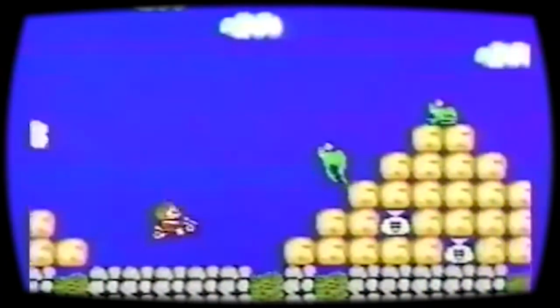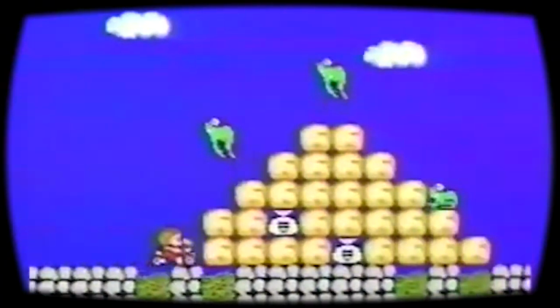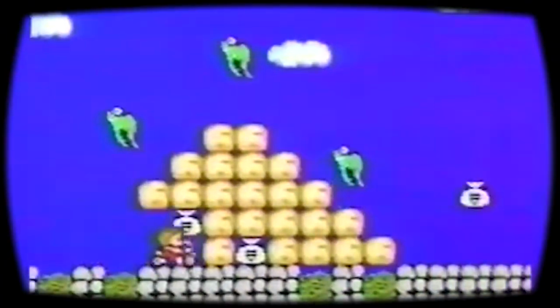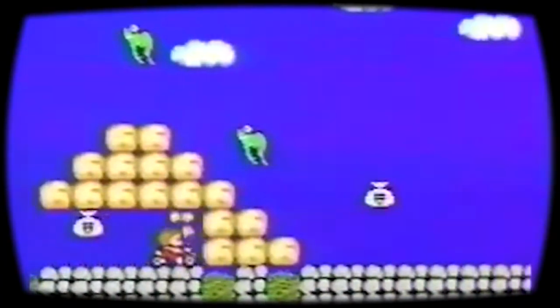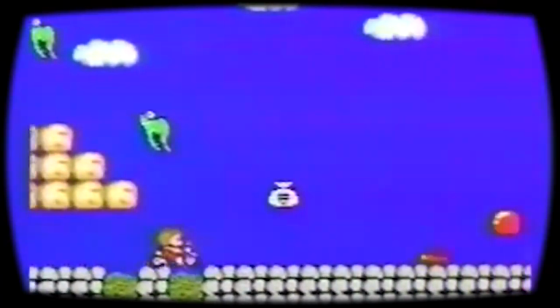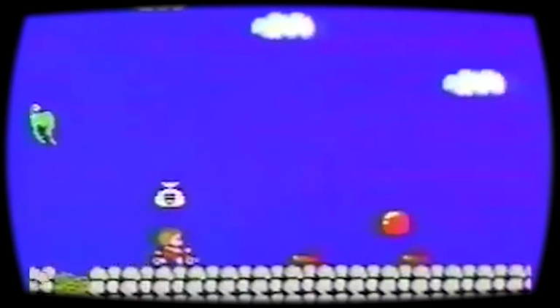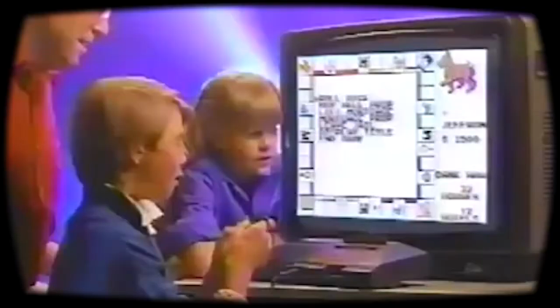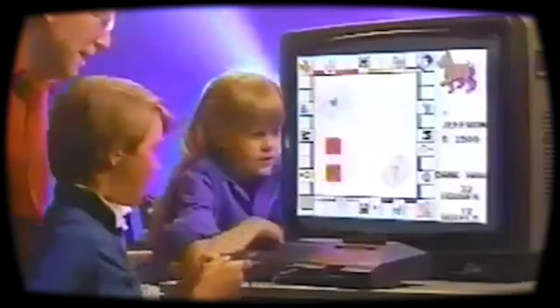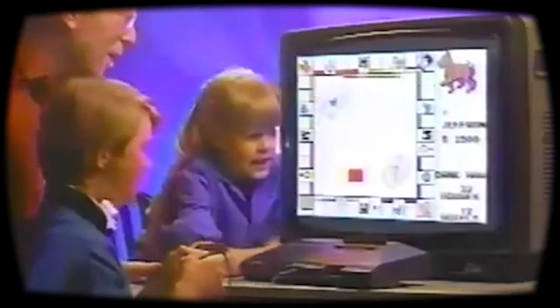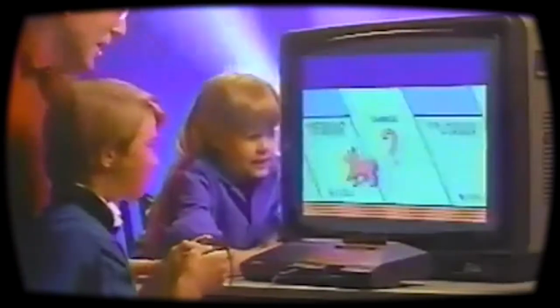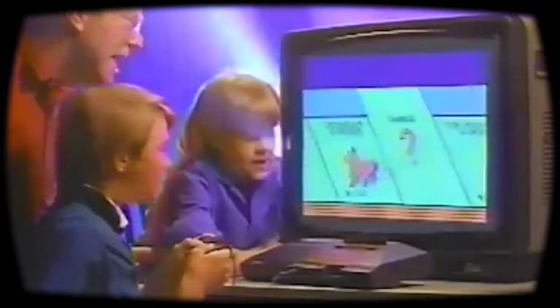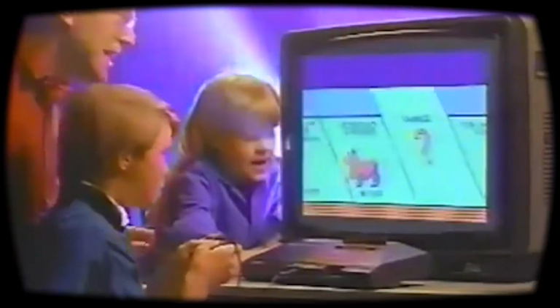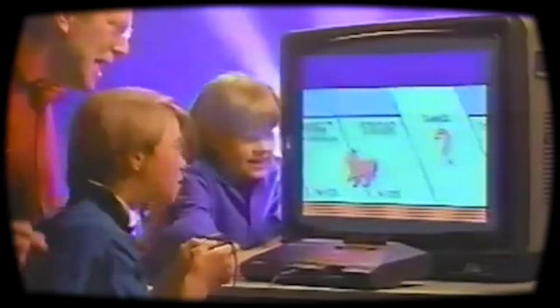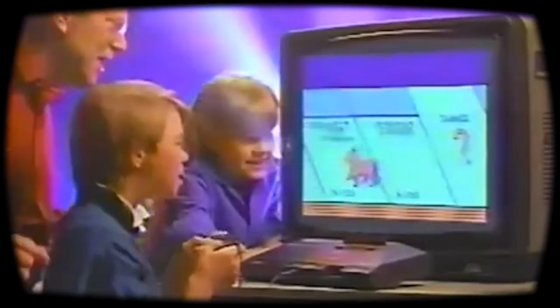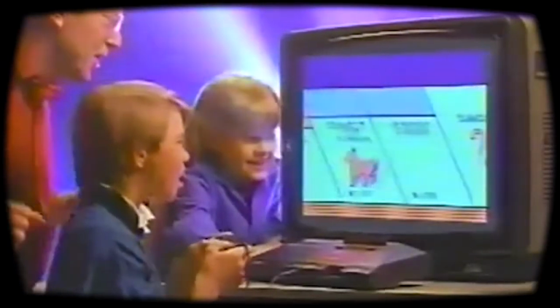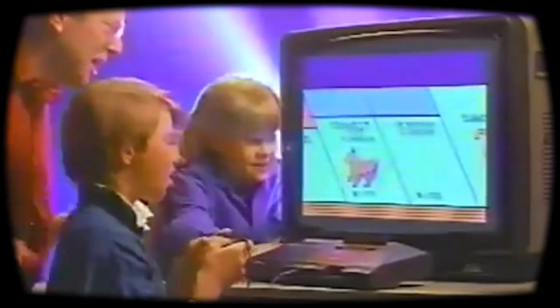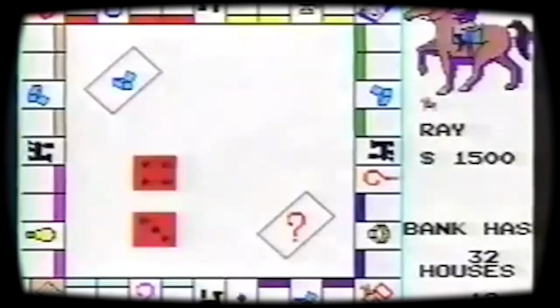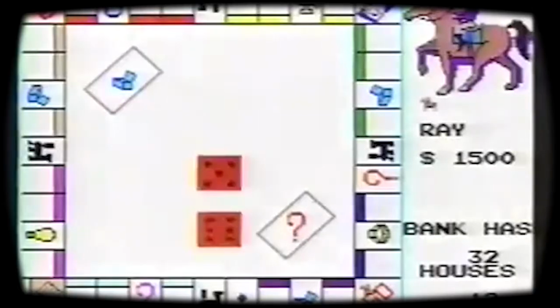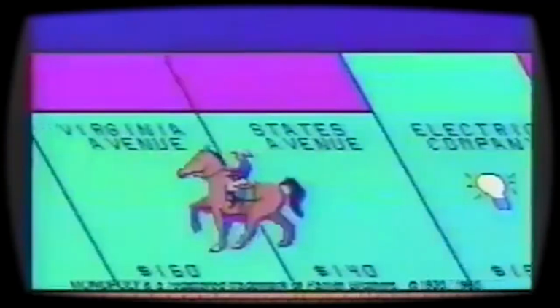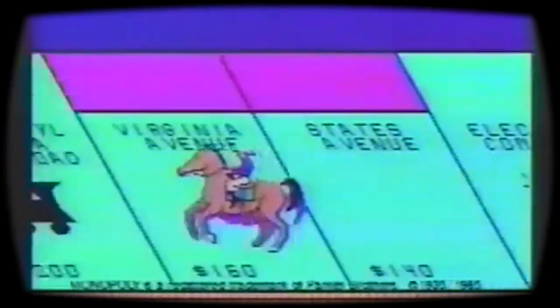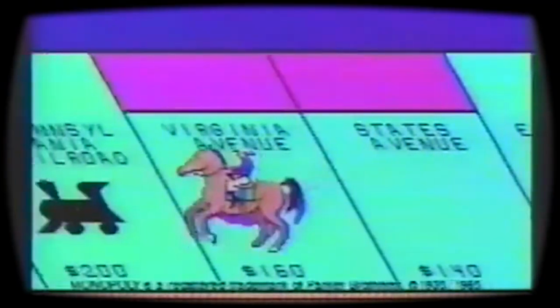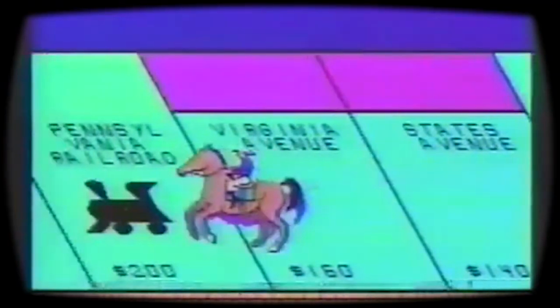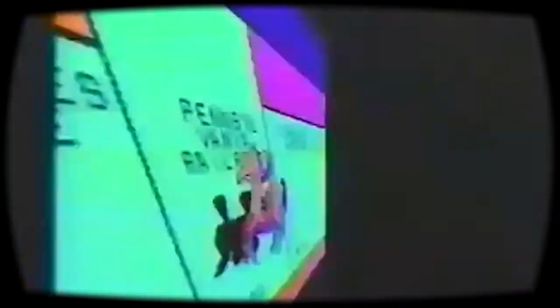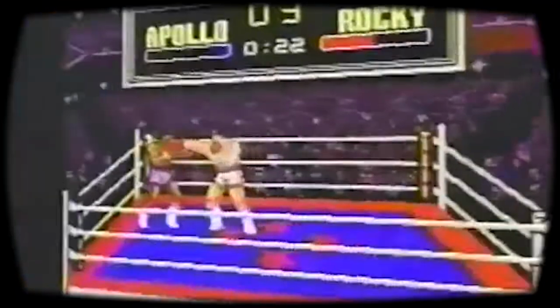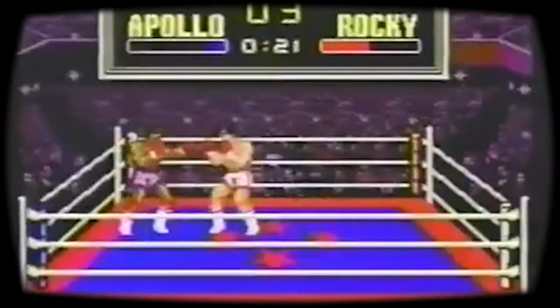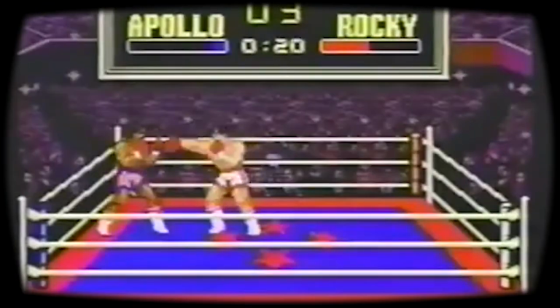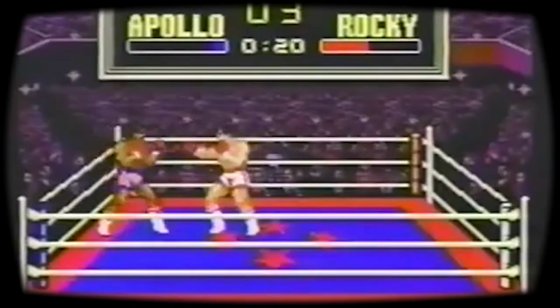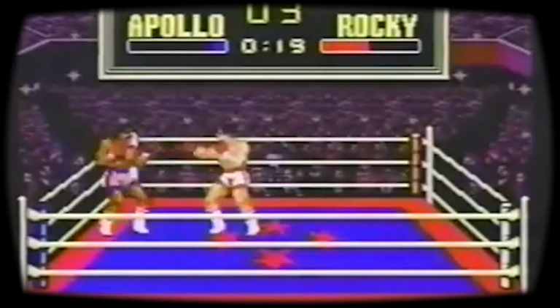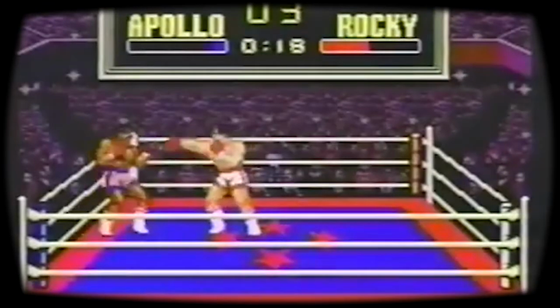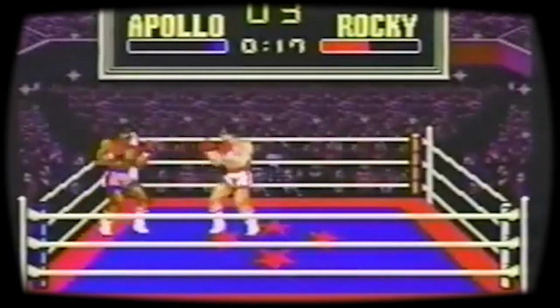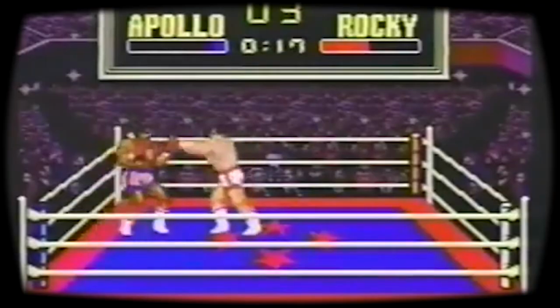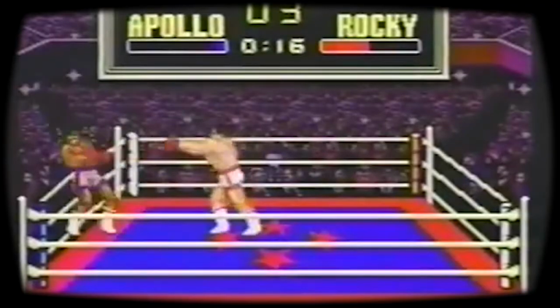Really — could an 8-bit home console come close to replicating what were cutting-edge arcade games? Let's have a look.